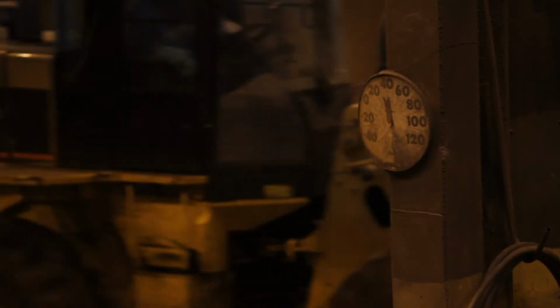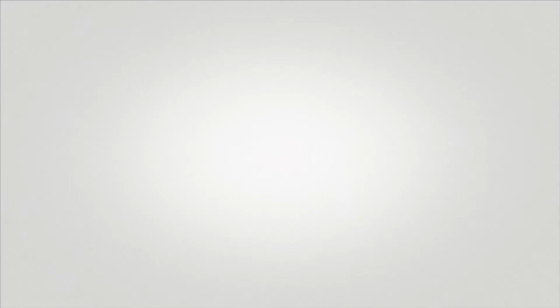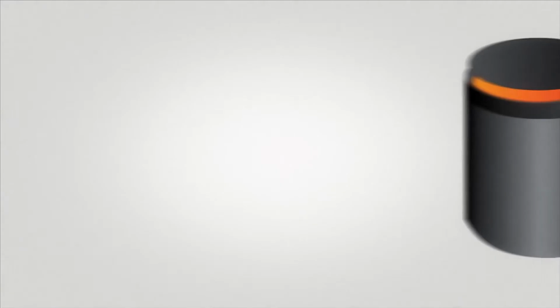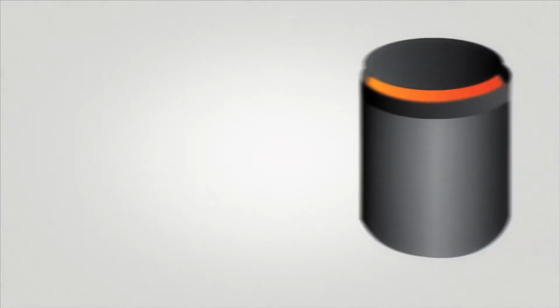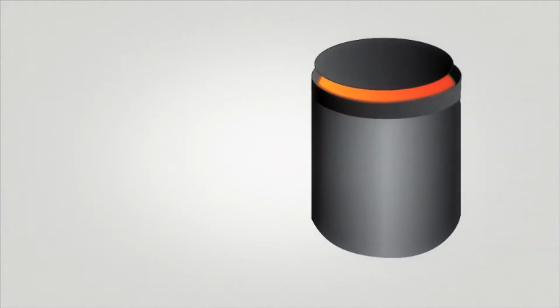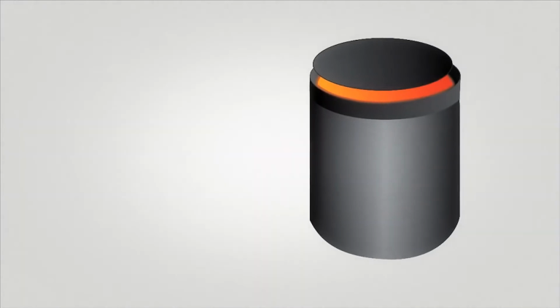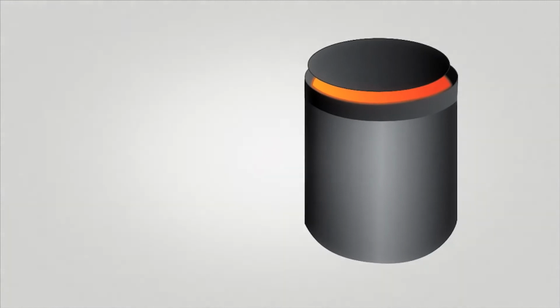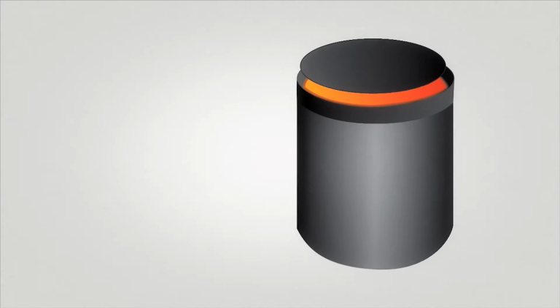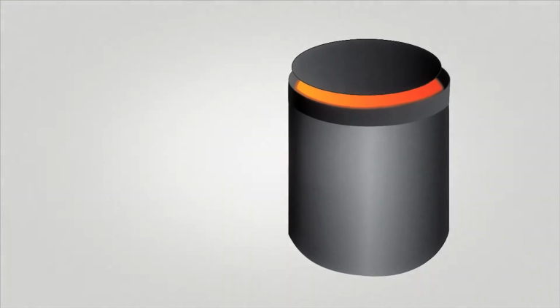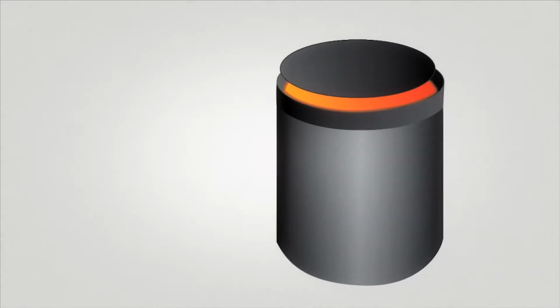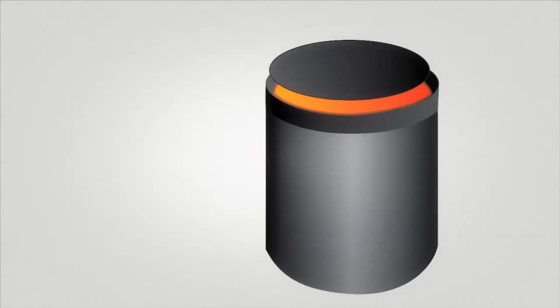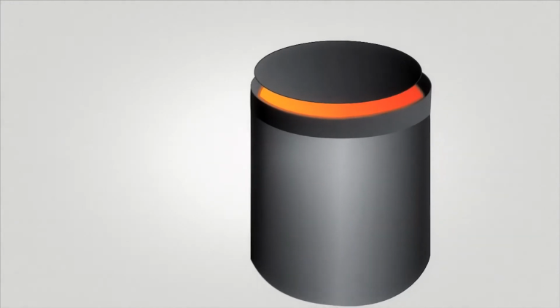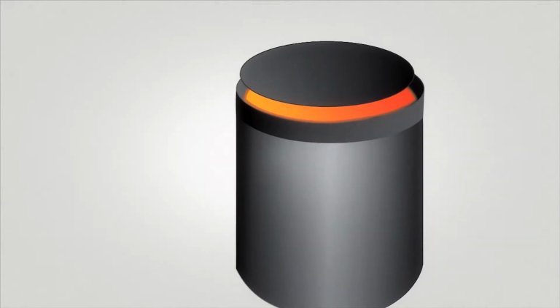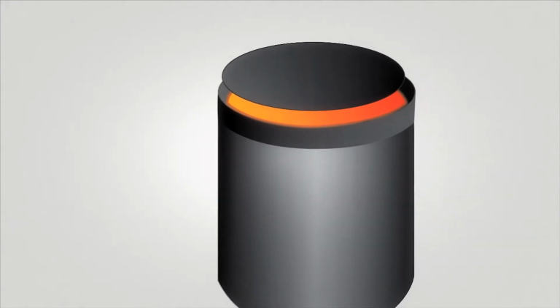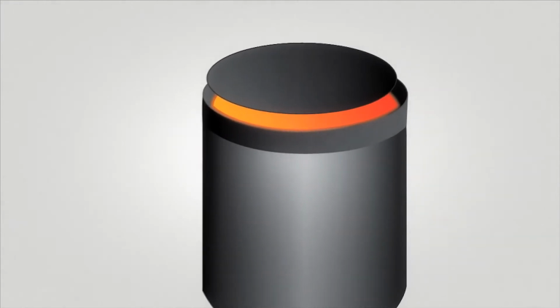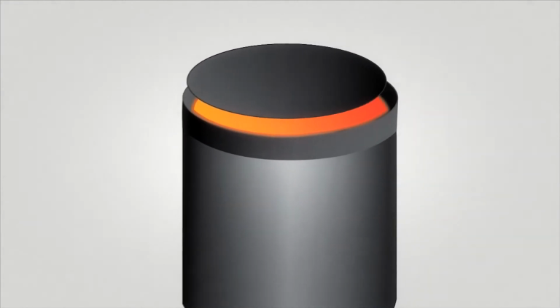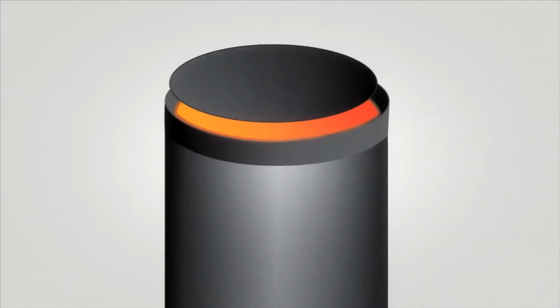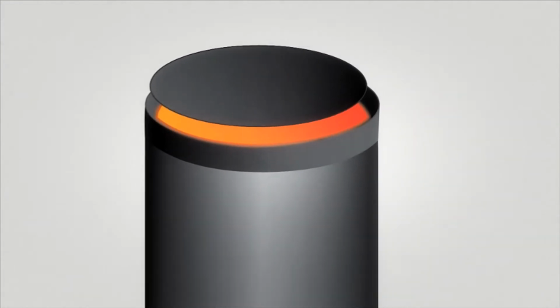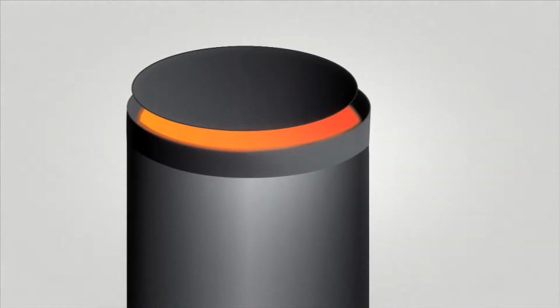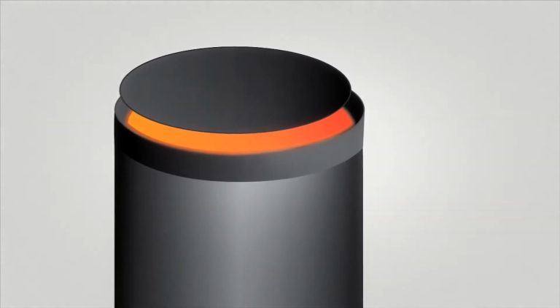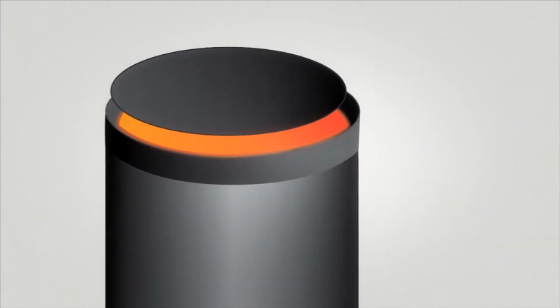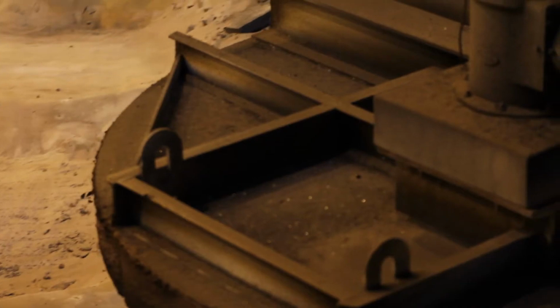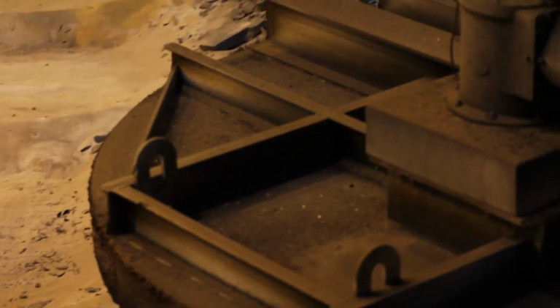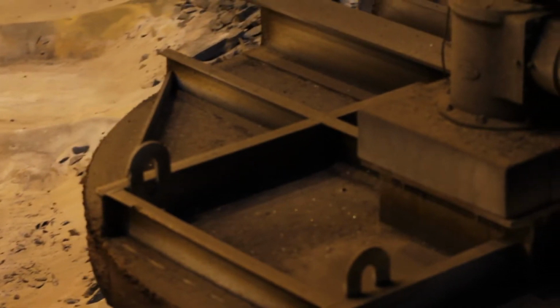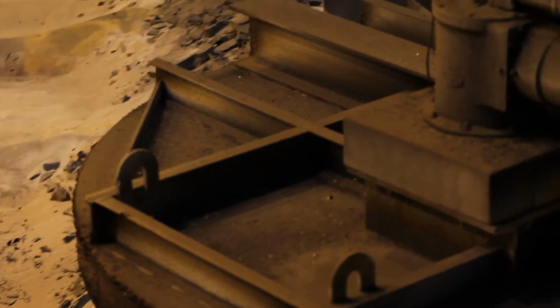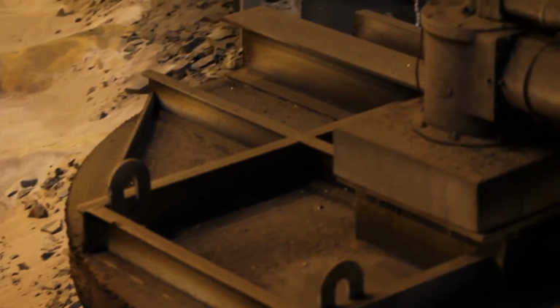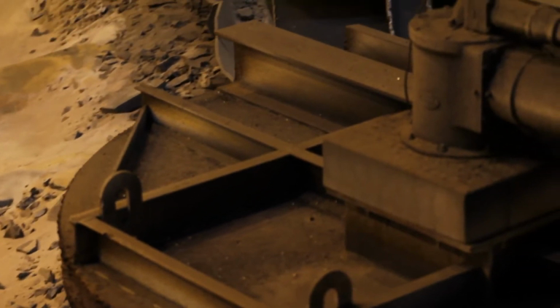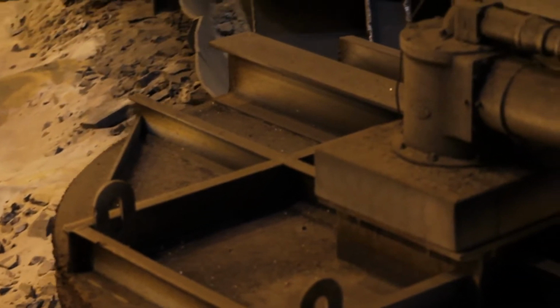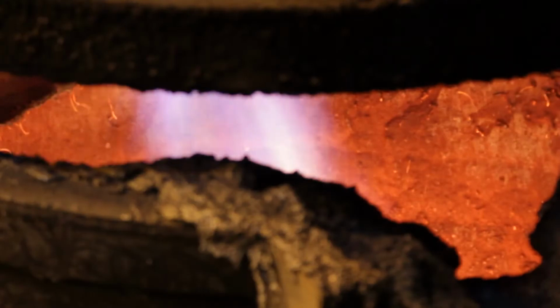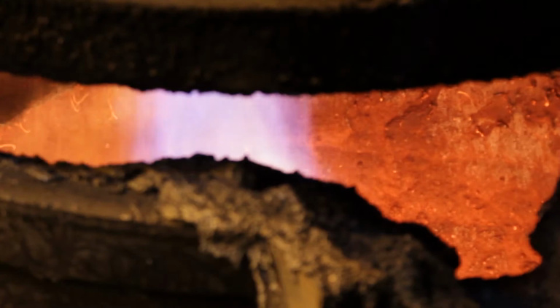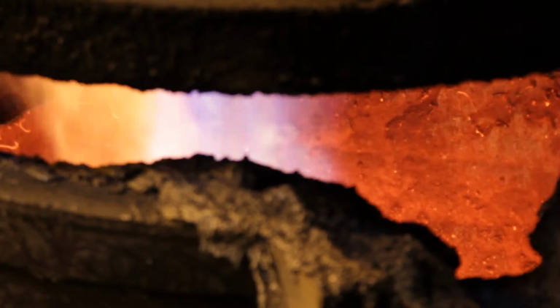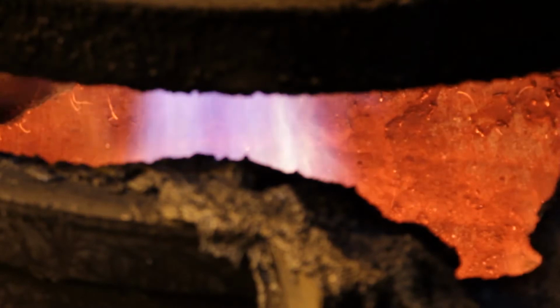After mixing in the mix house, the raw materials are added to a submerged arc electric furnace, where smelting takes place.